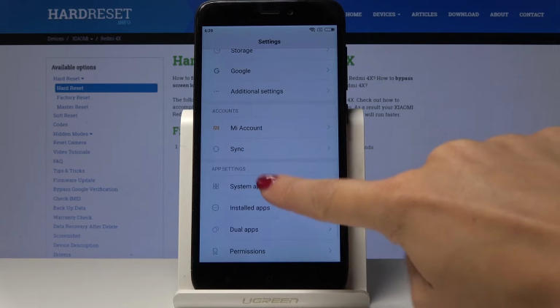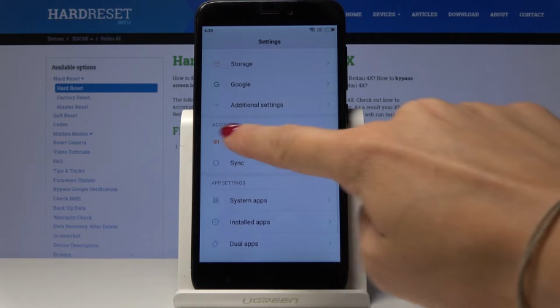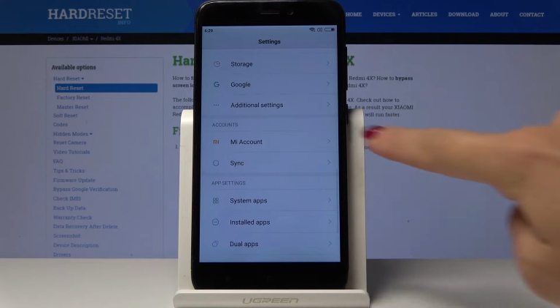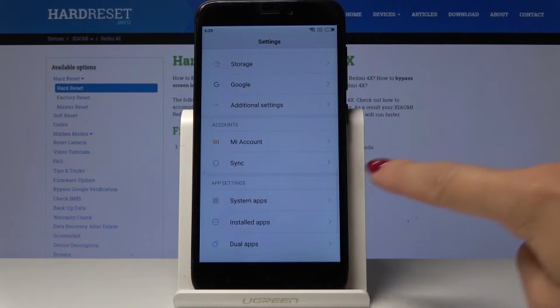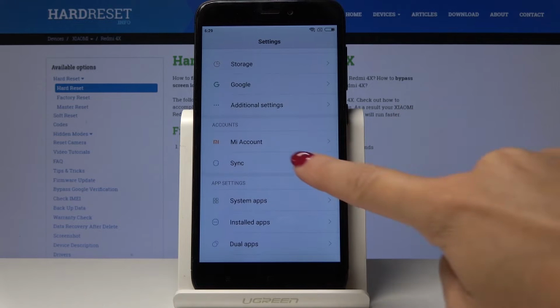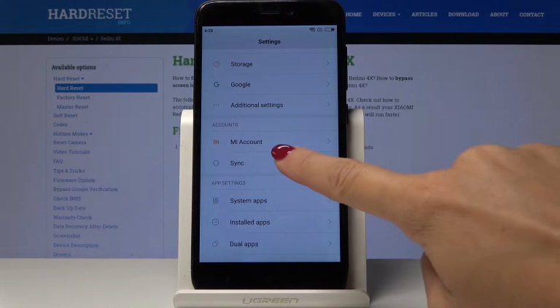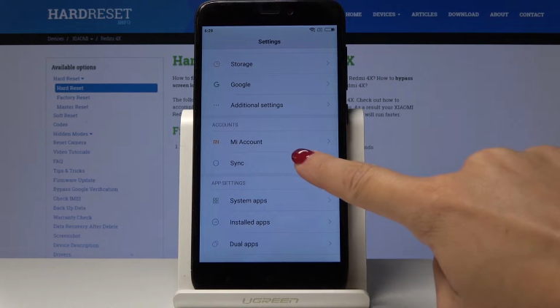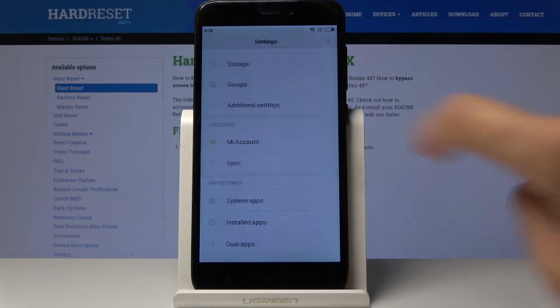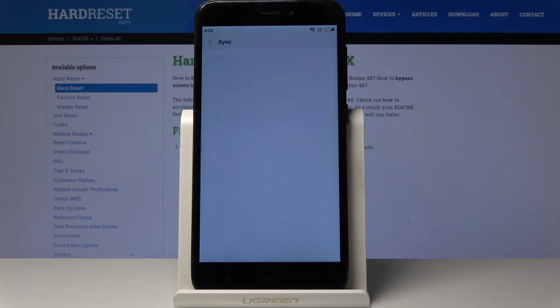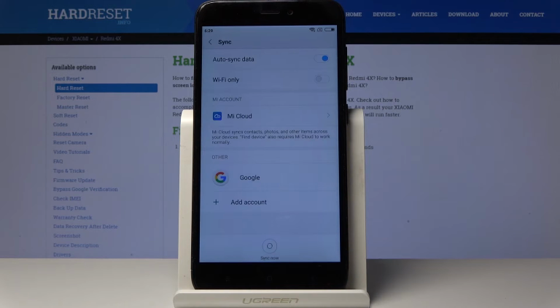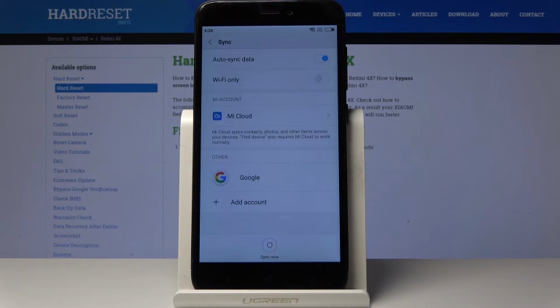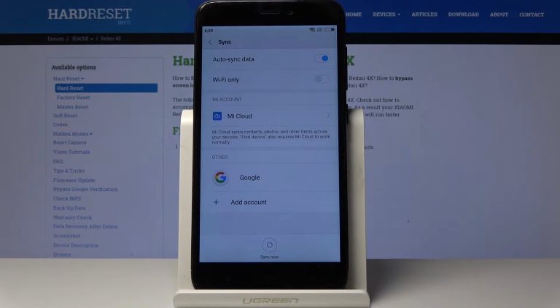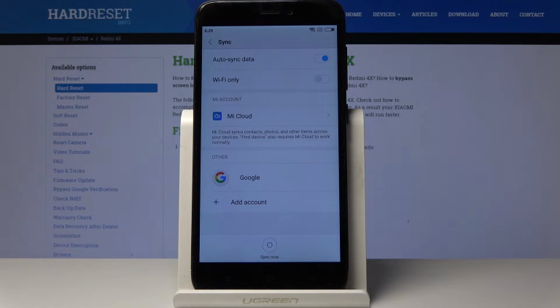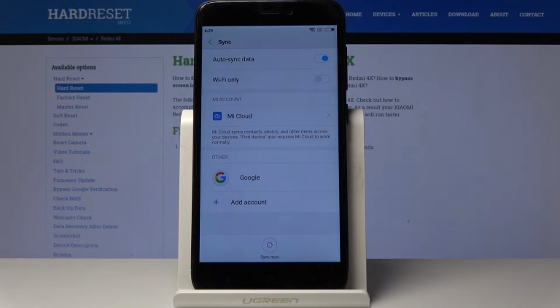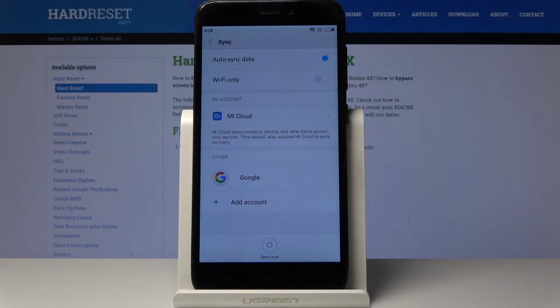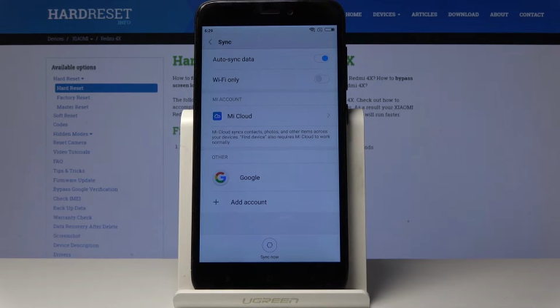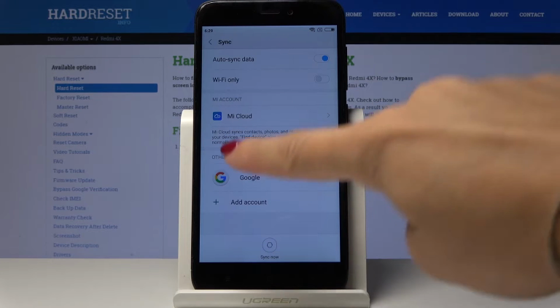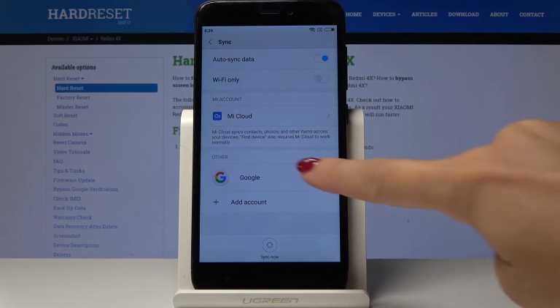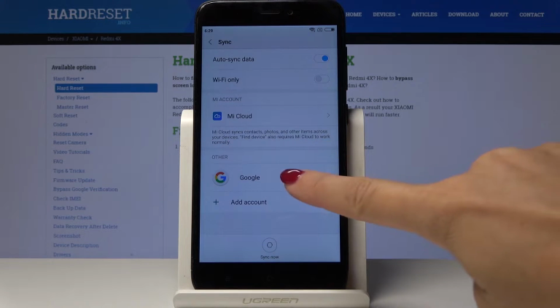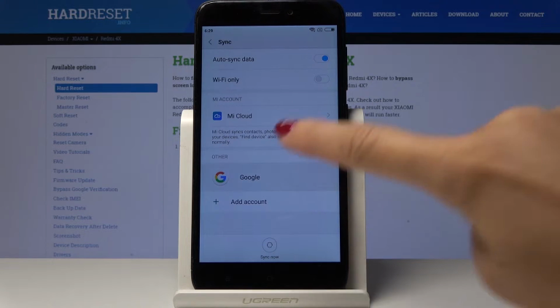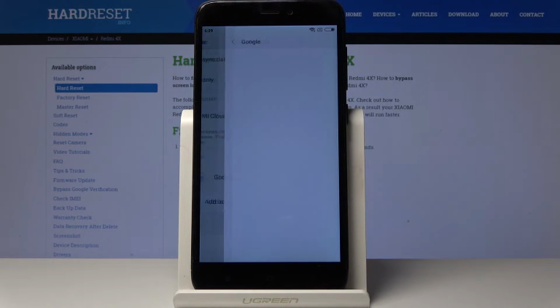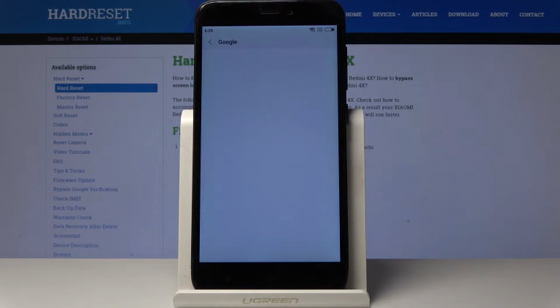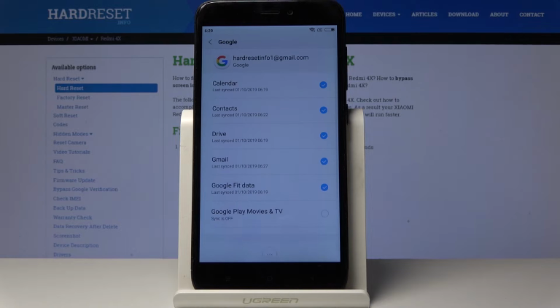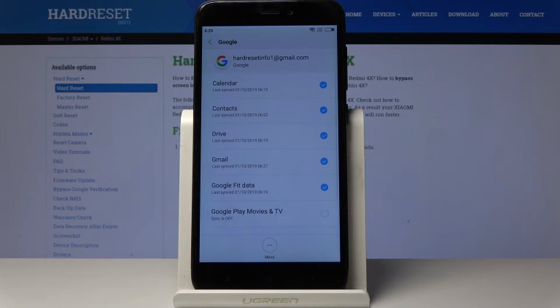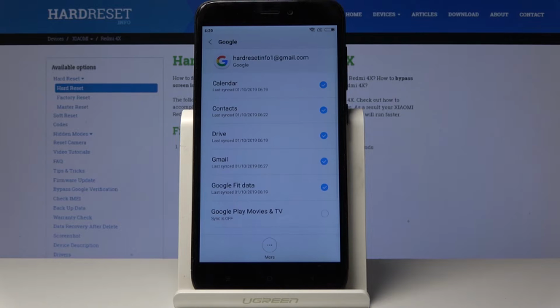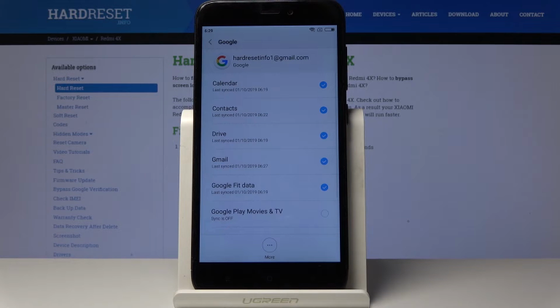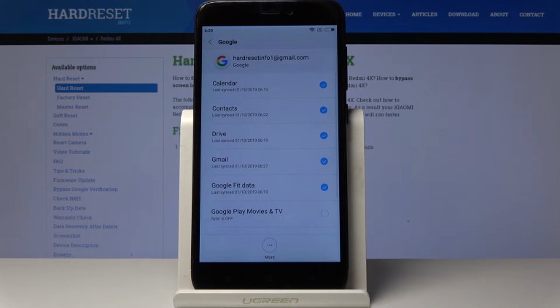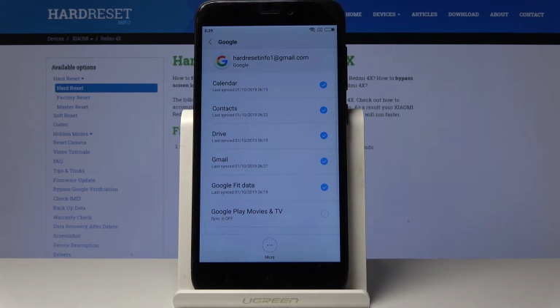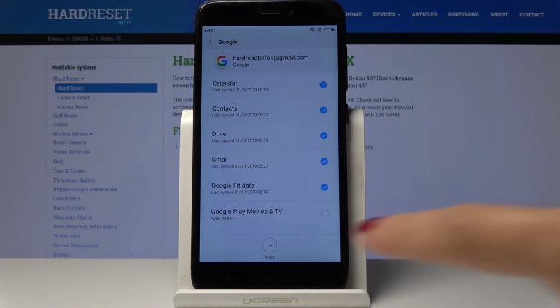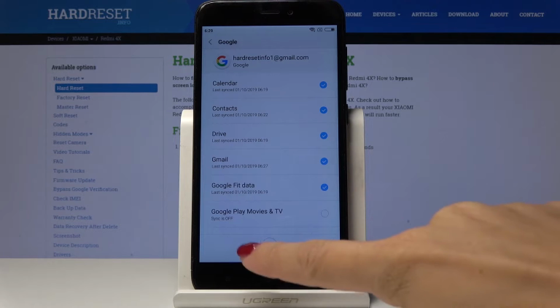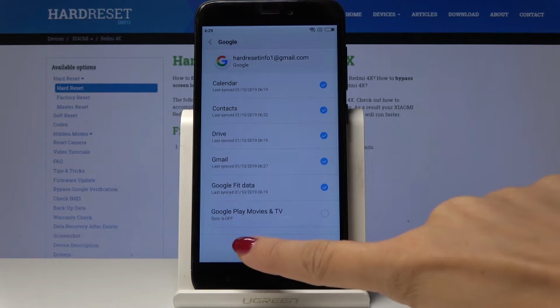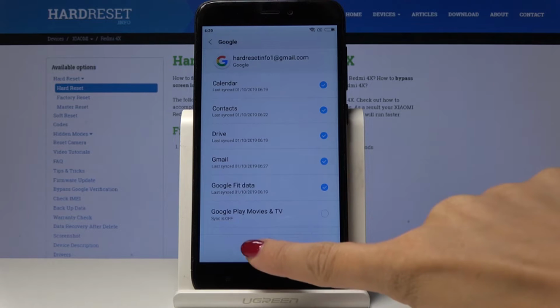Here they are — now click on Sync. Then open your Google account, which is here, and click on More.